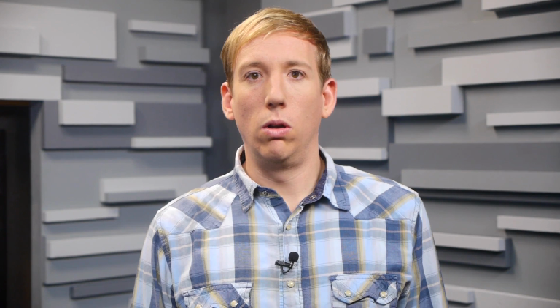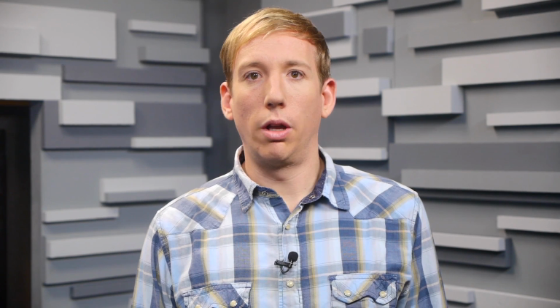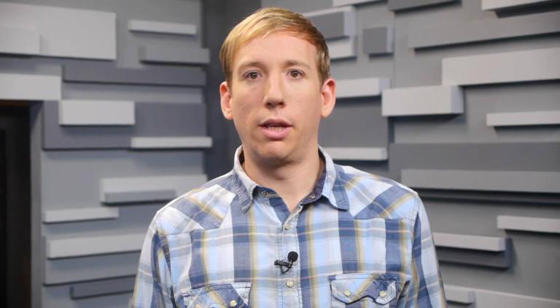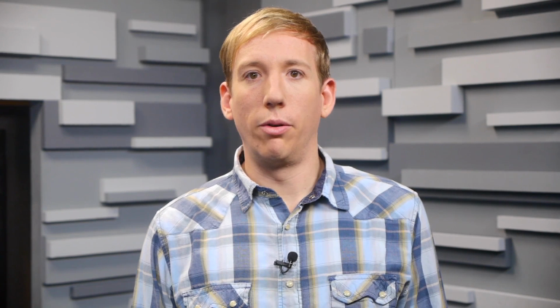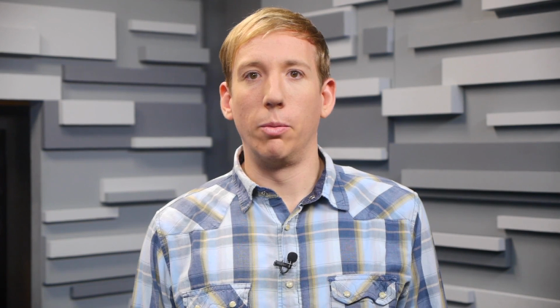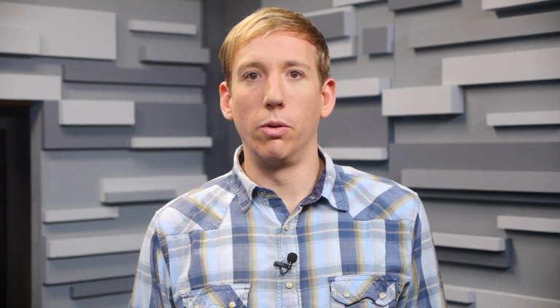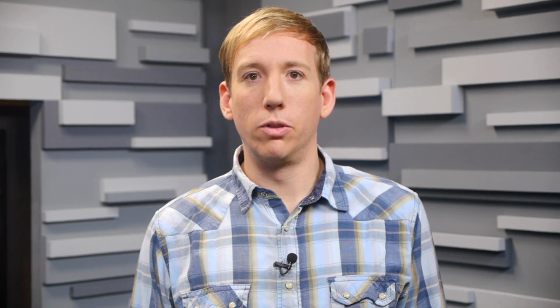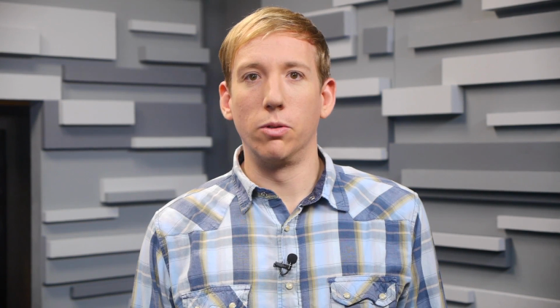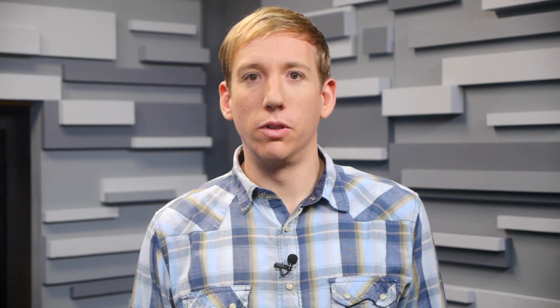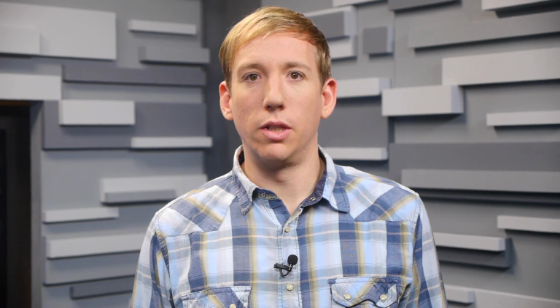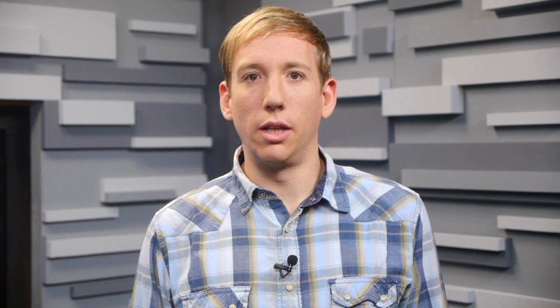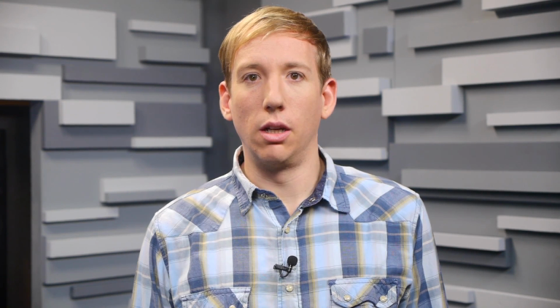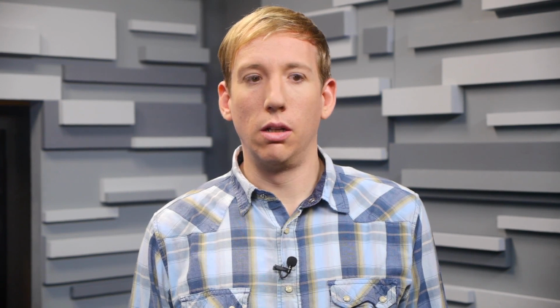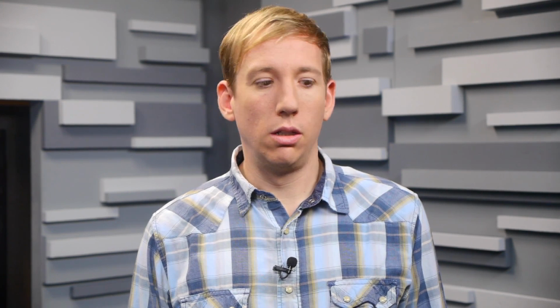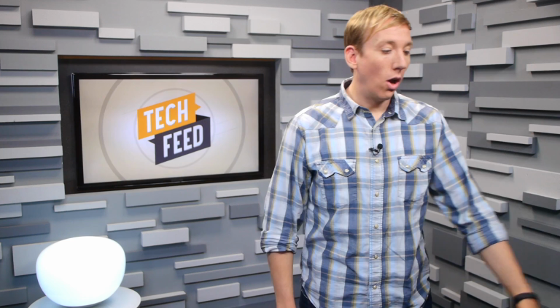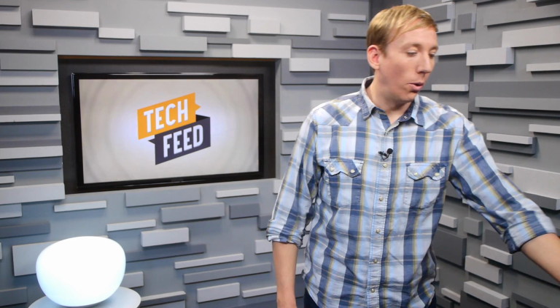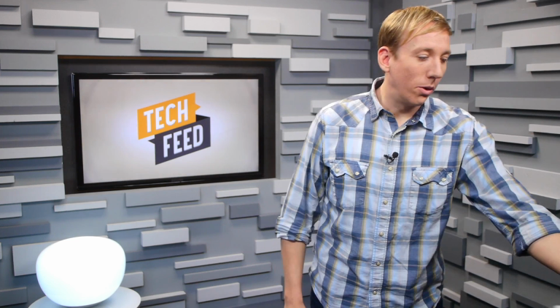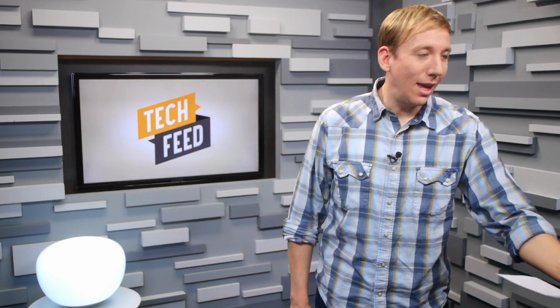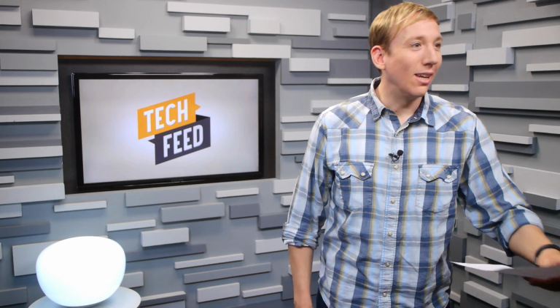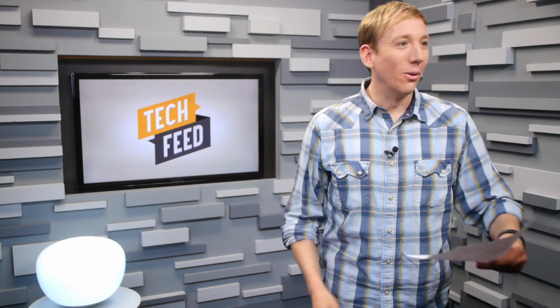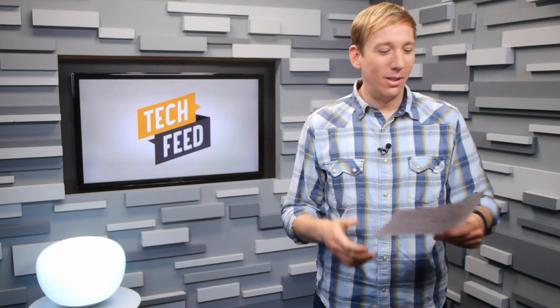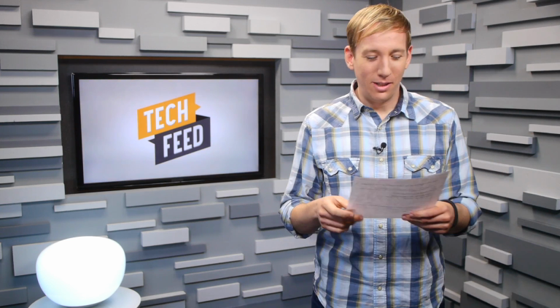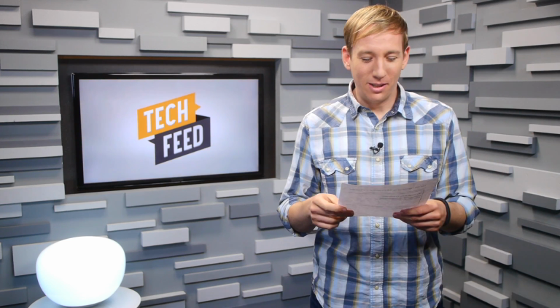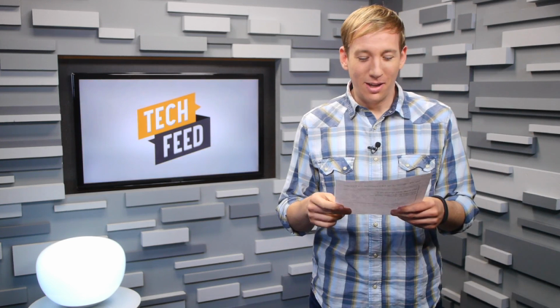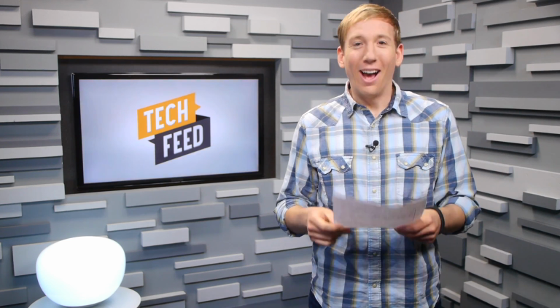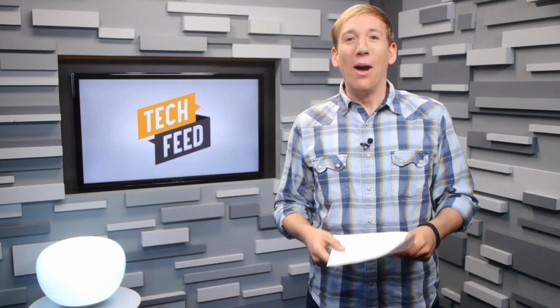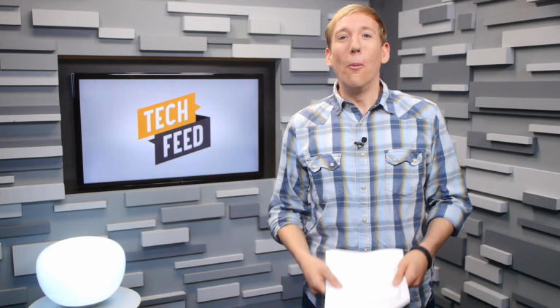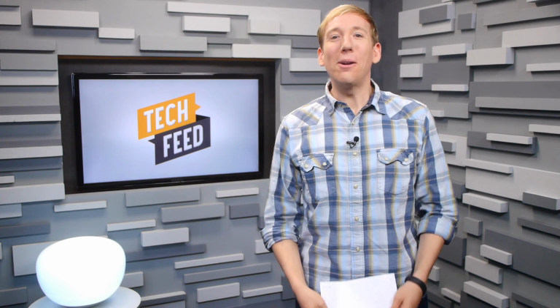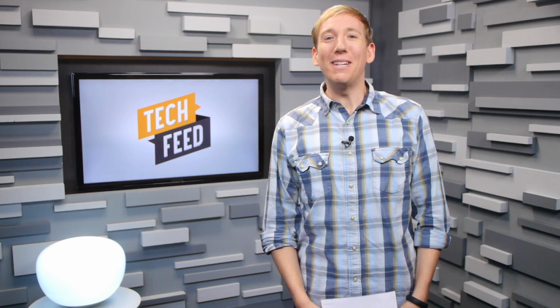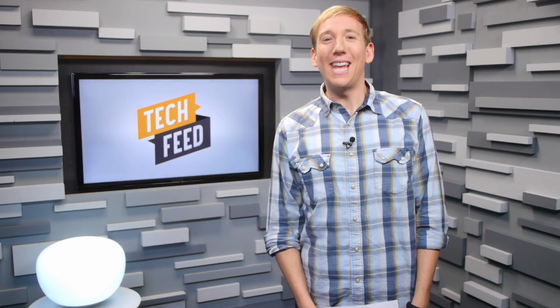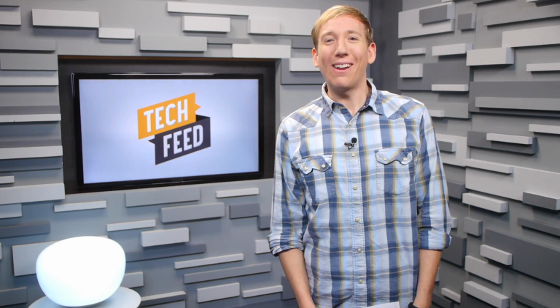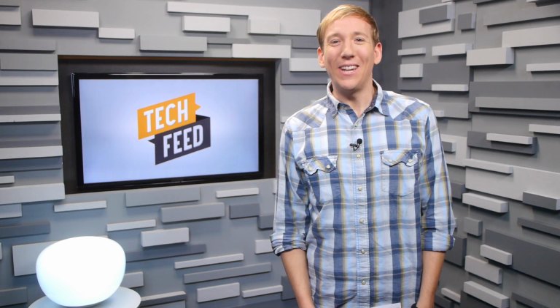I can't remember what I was supposed to say here. Oh, thank you. Welcome to Tech Feed.